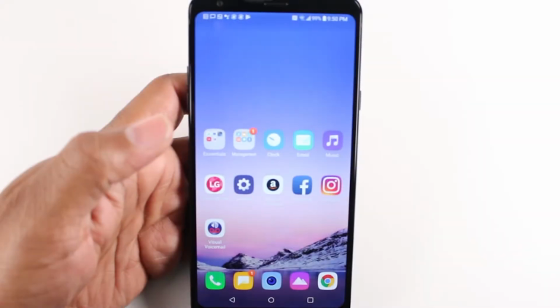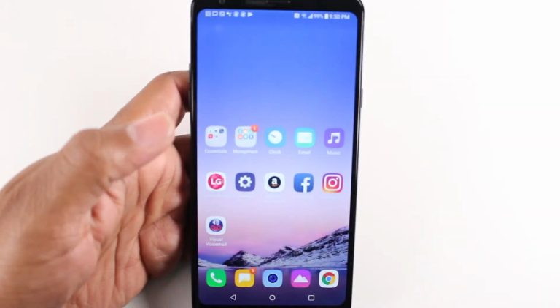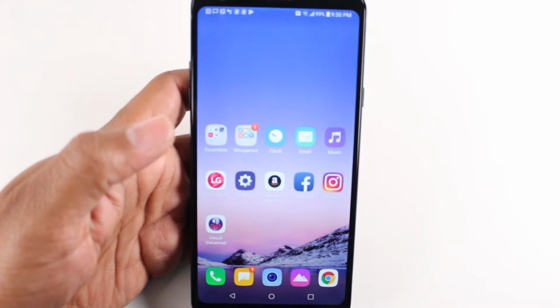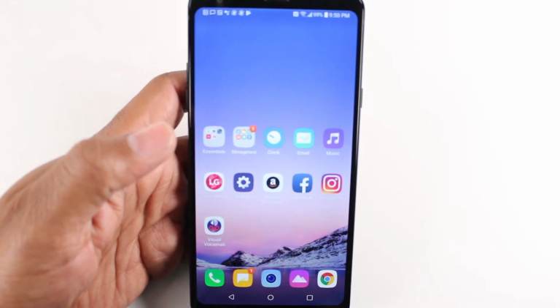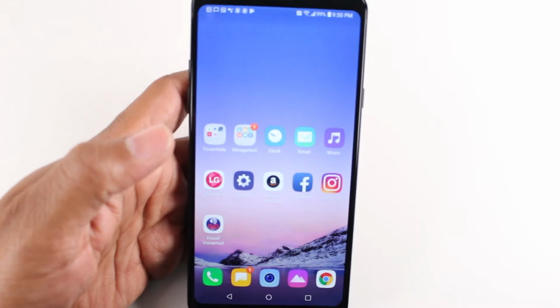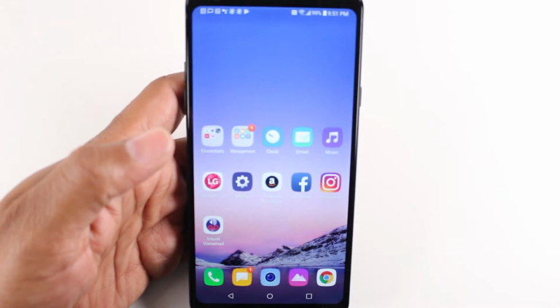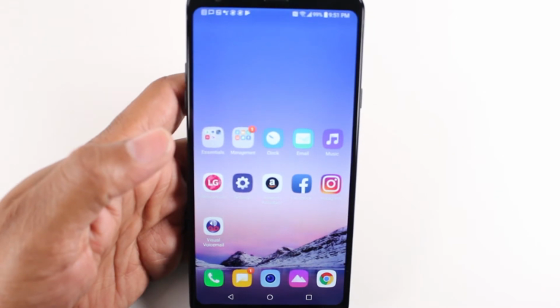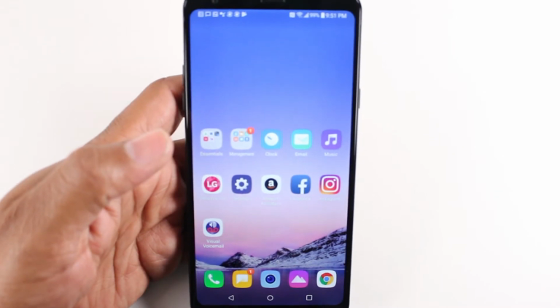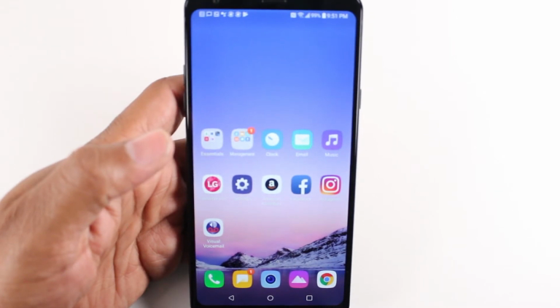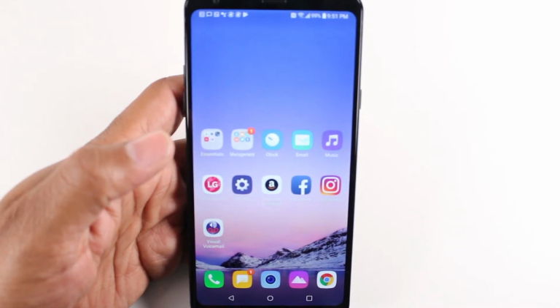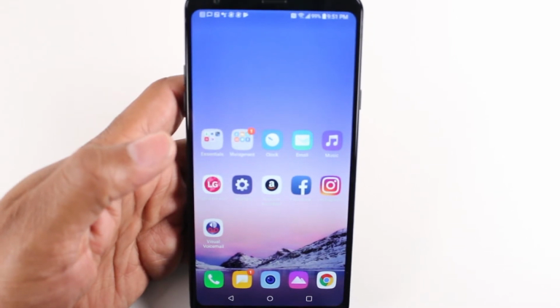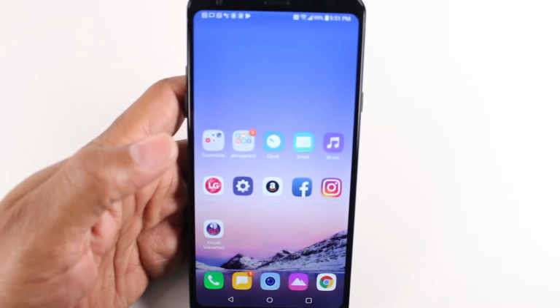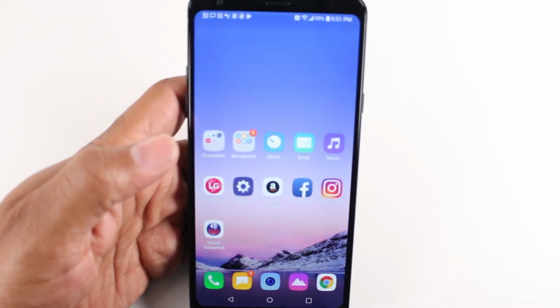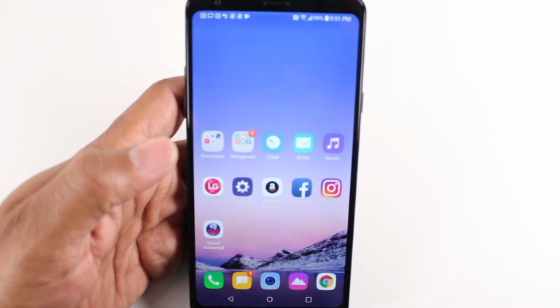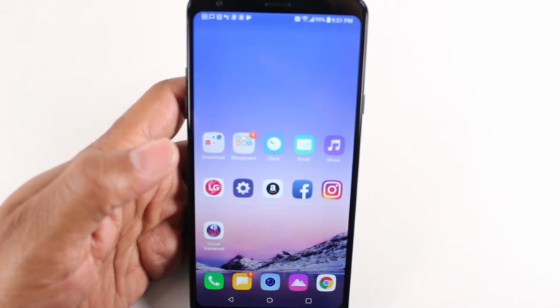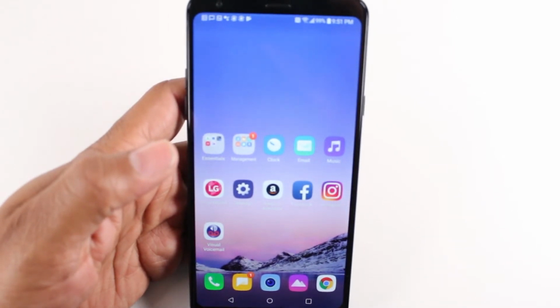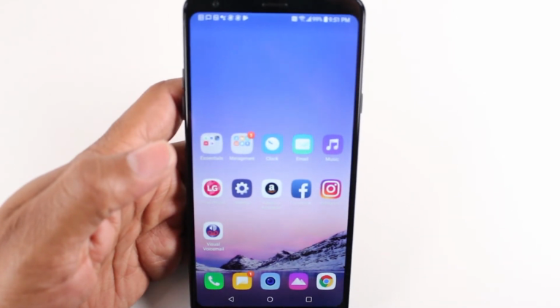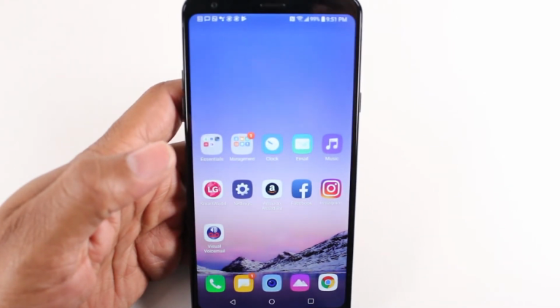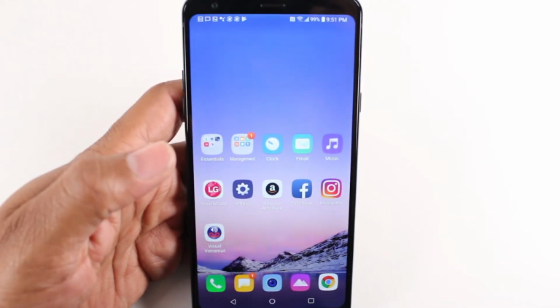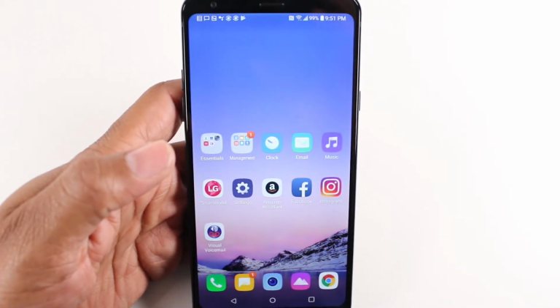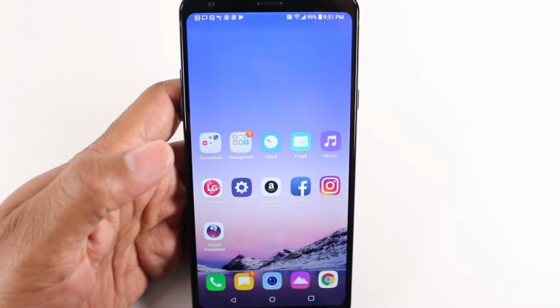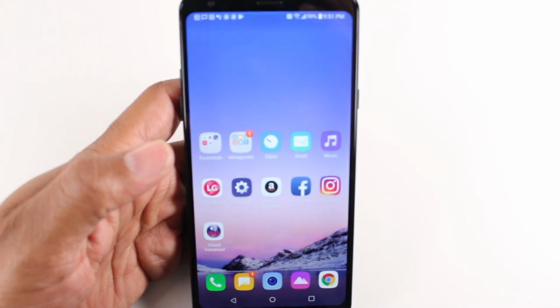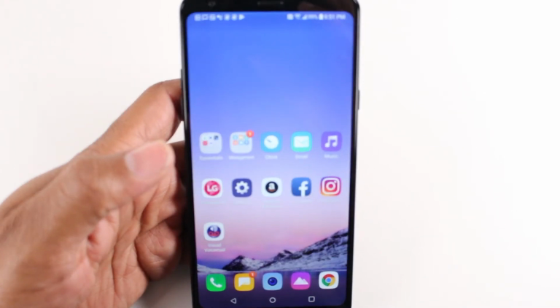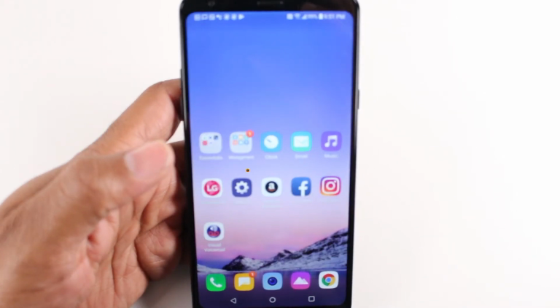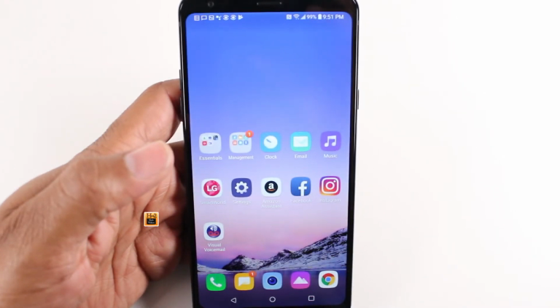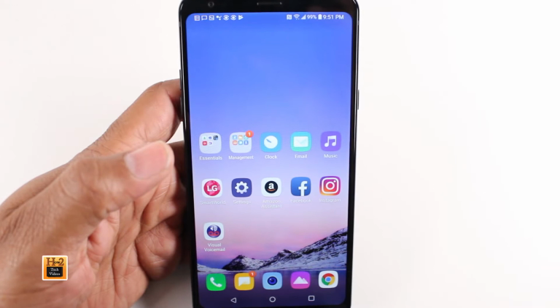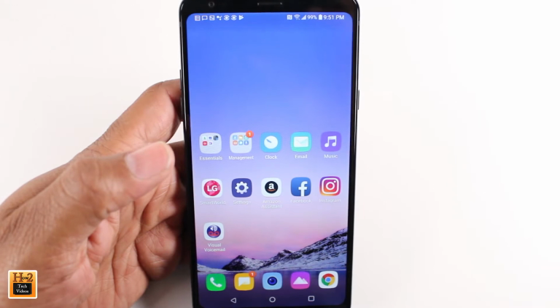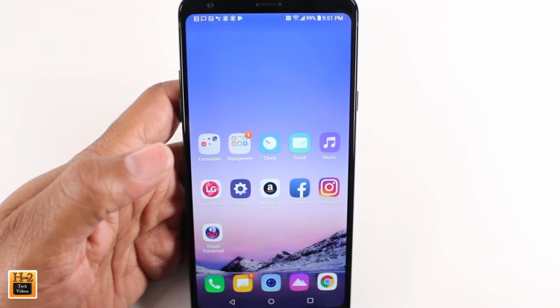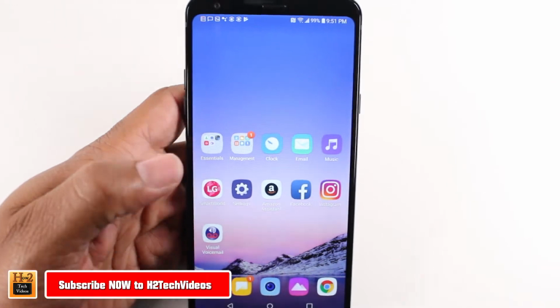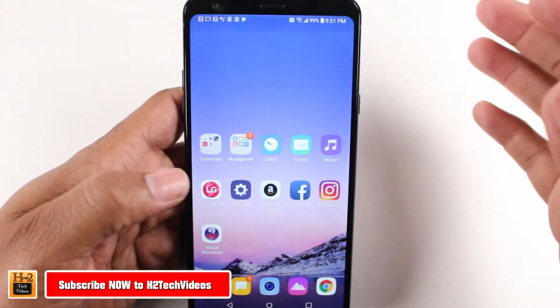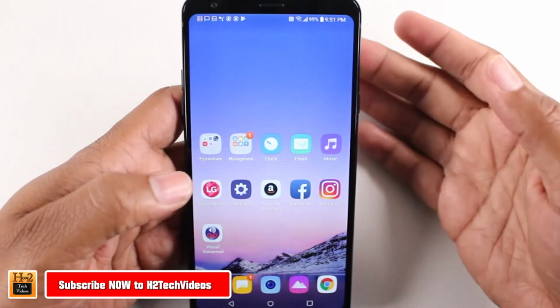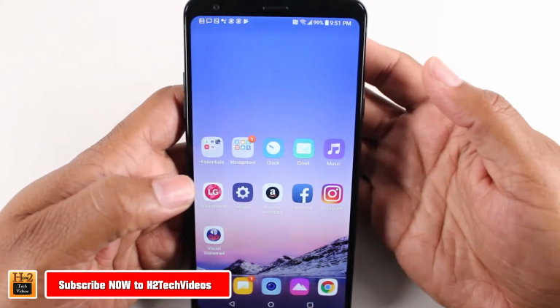Hey guys, Wayne here from HT Tech Videos. Today I want to show you how to take a screenshot on the new LG Stylo 4. It's super easy.